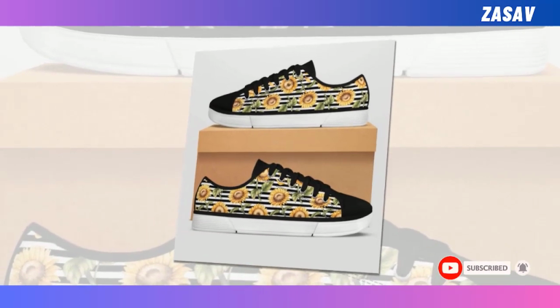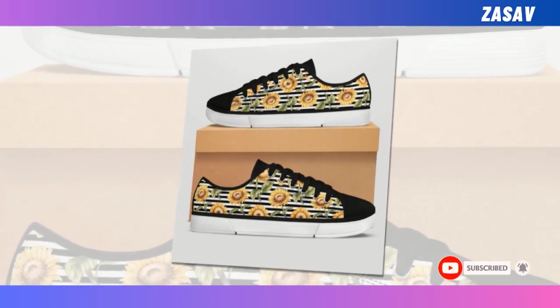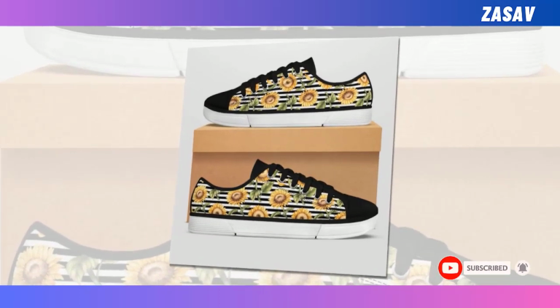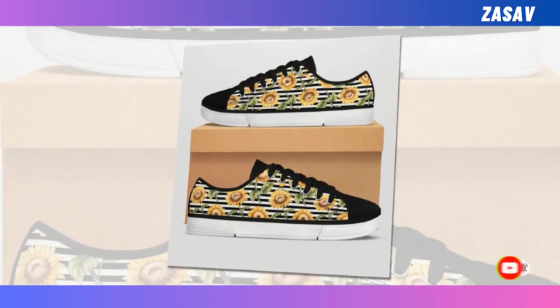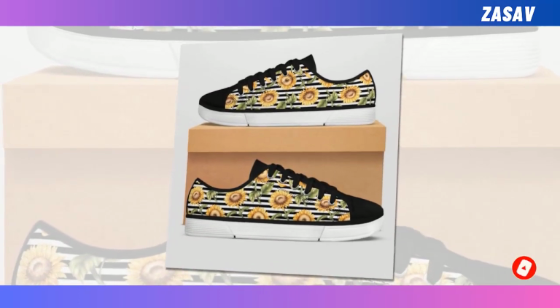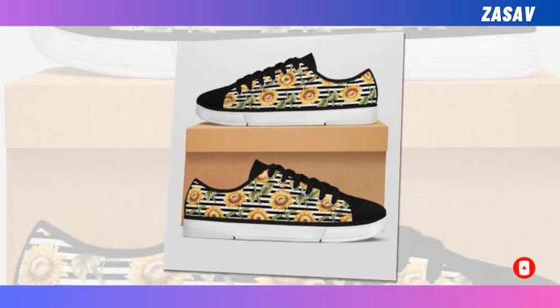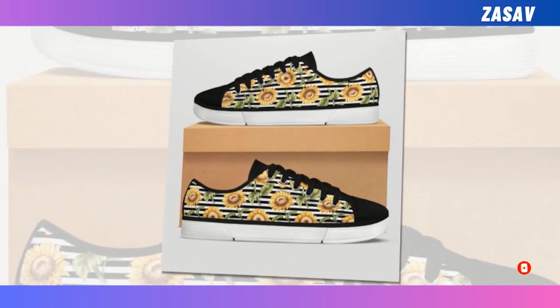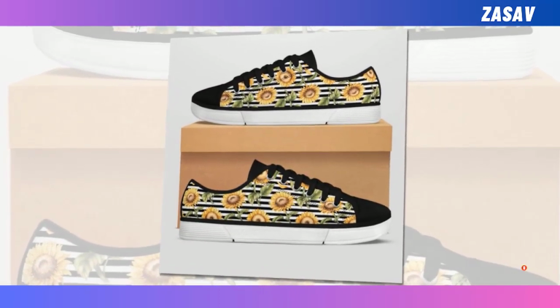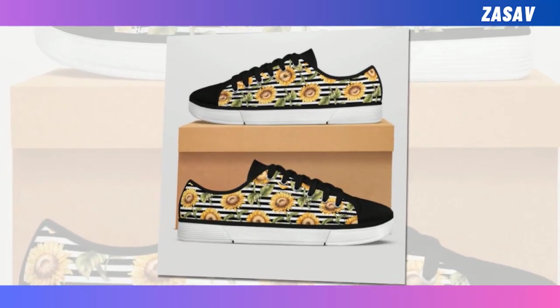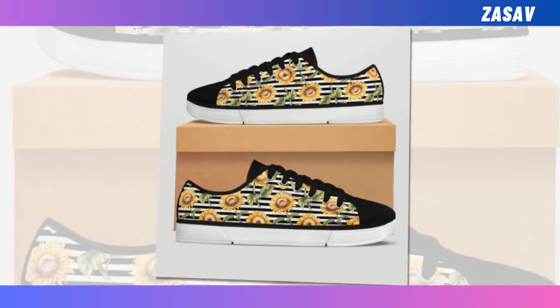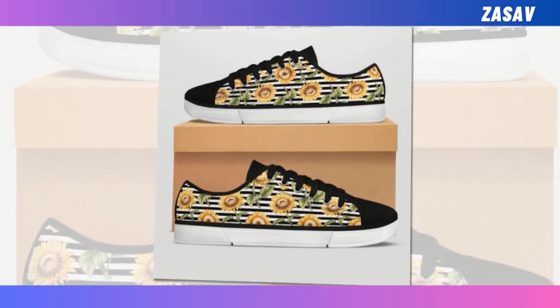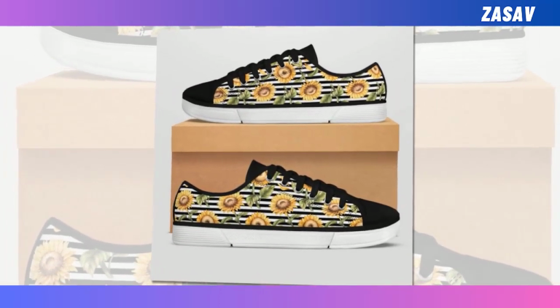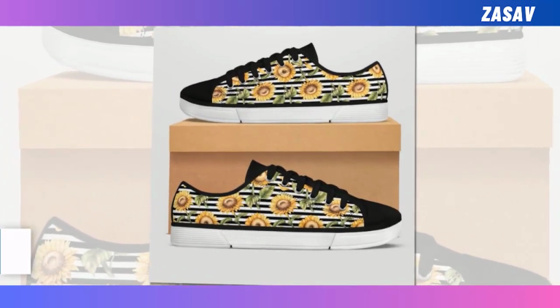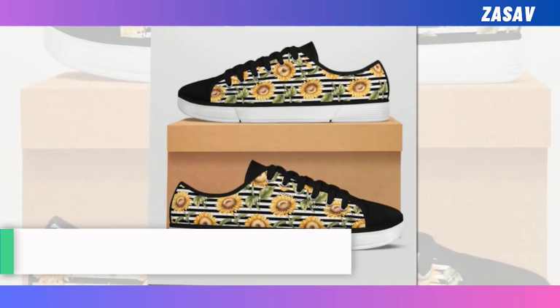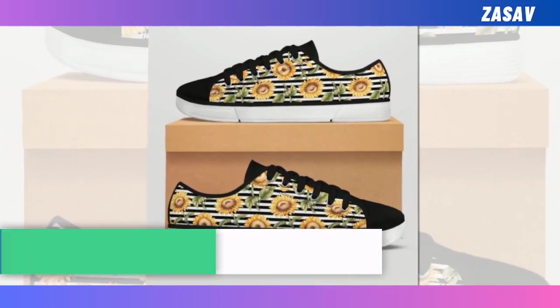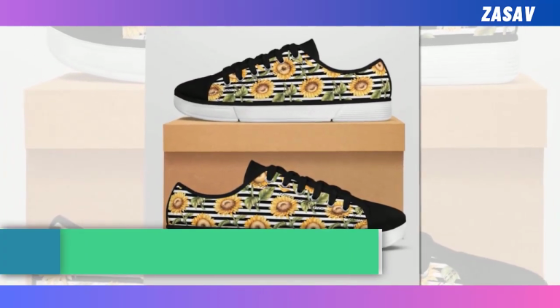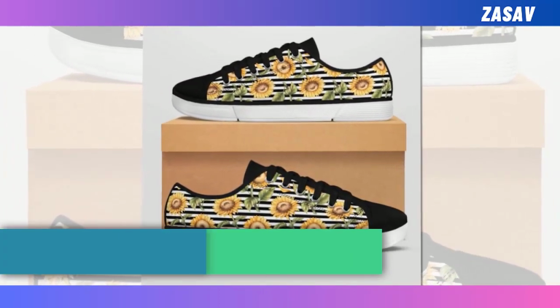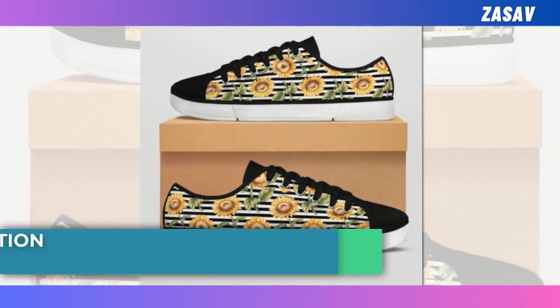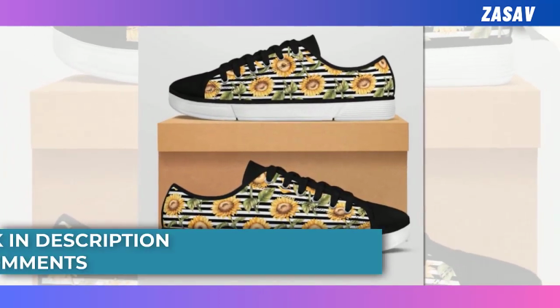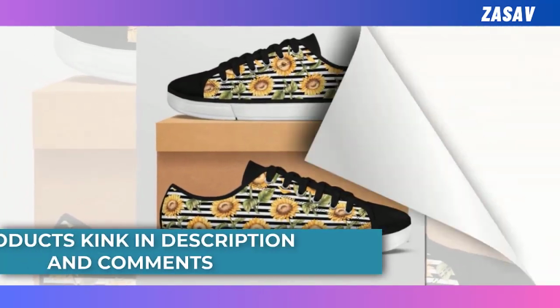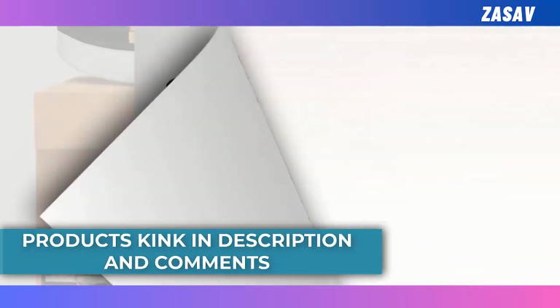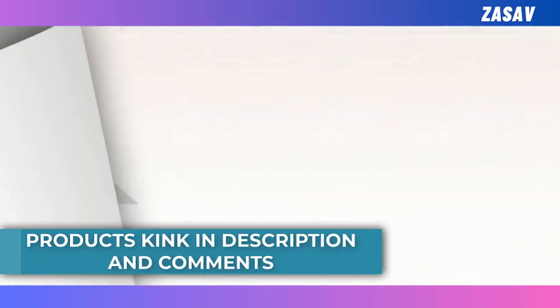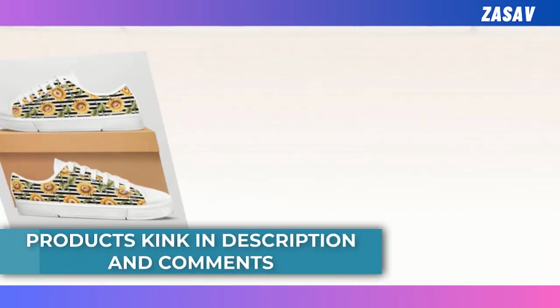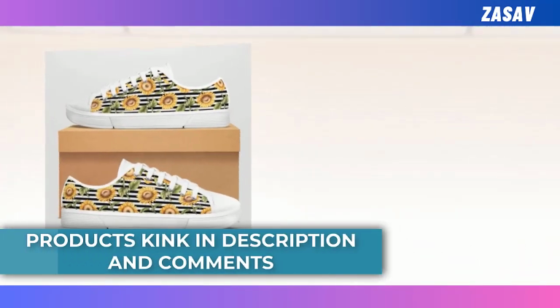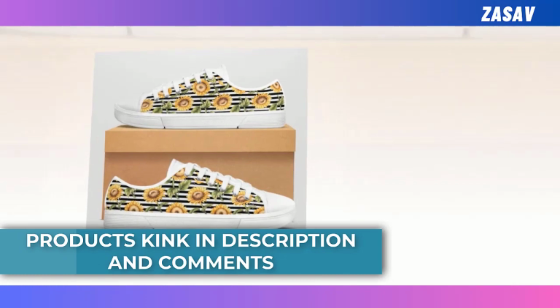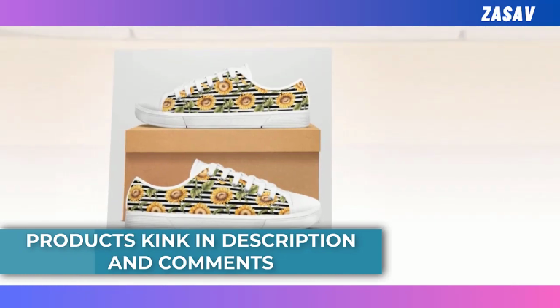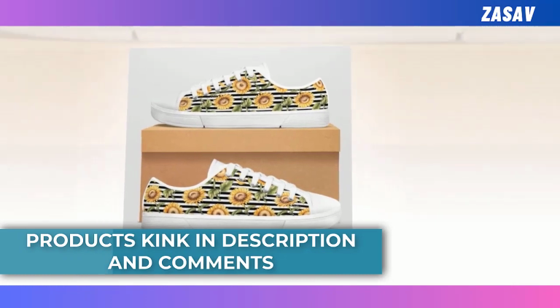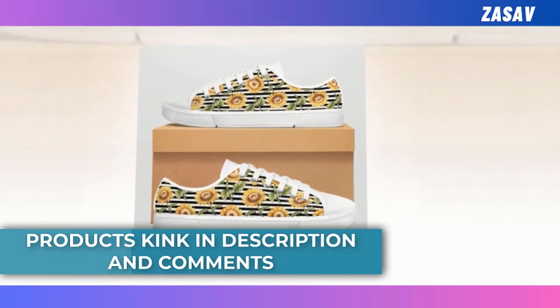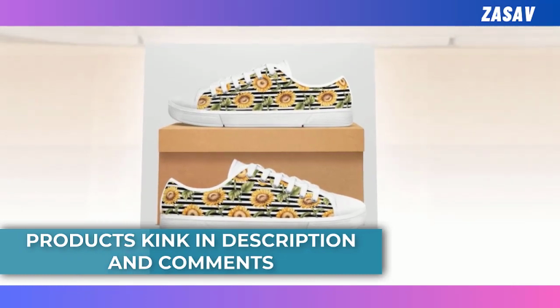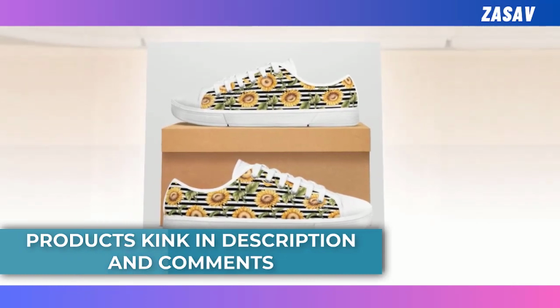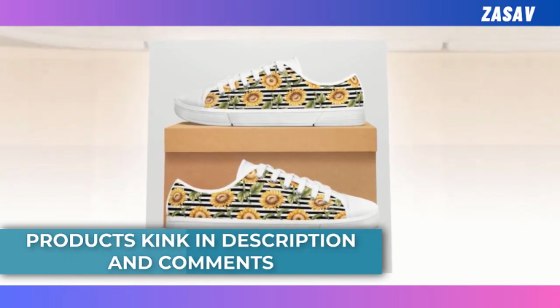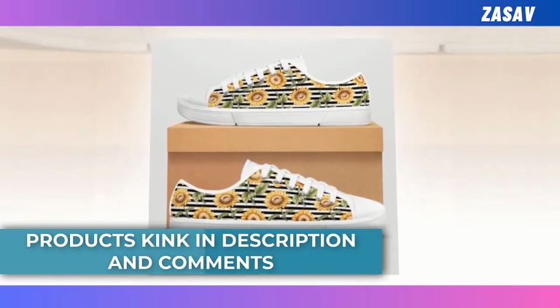These low-top shoes are perfect for all seasons, suited for going out, walking, shopping, work, and daily life, making sure you are always in the most comfortable state.